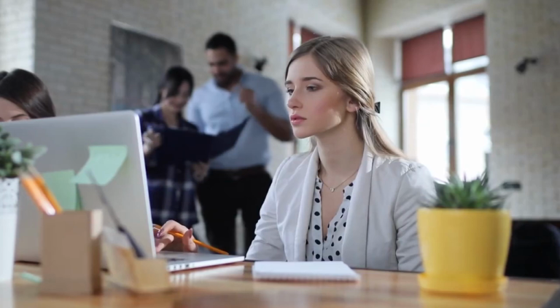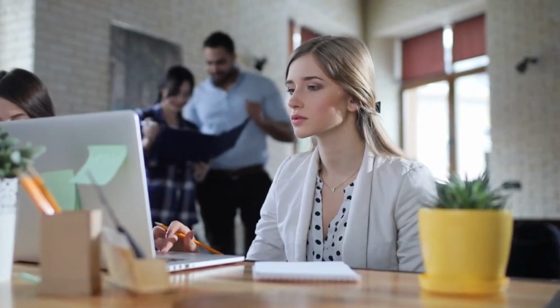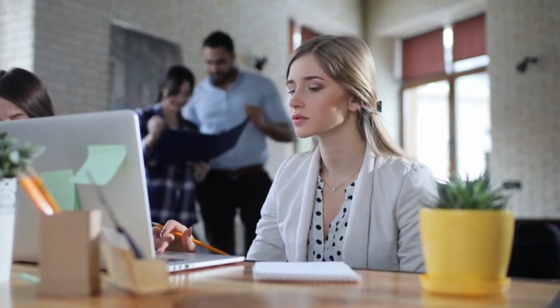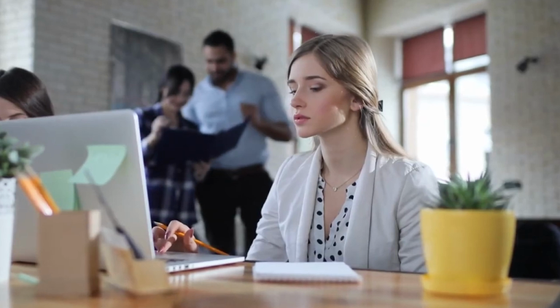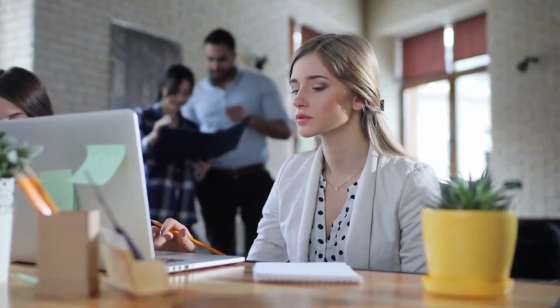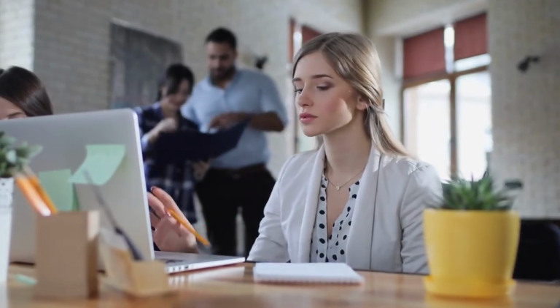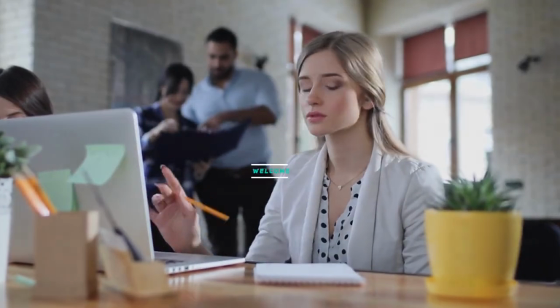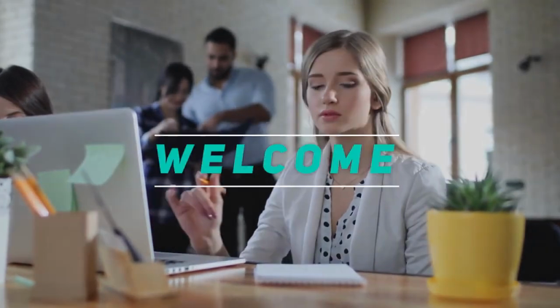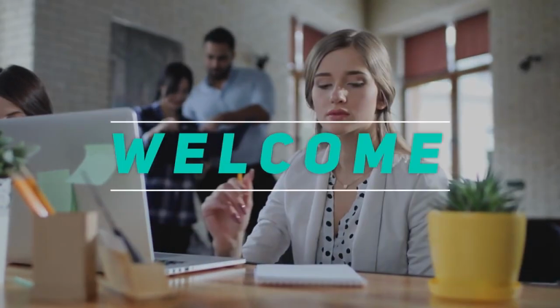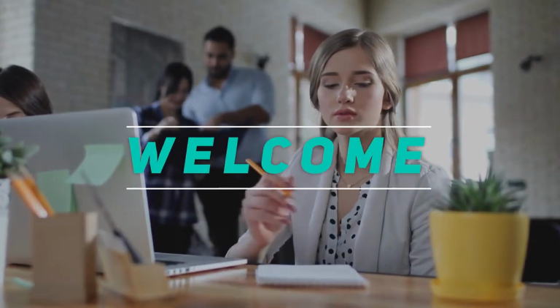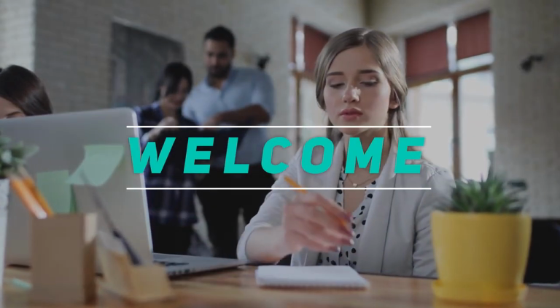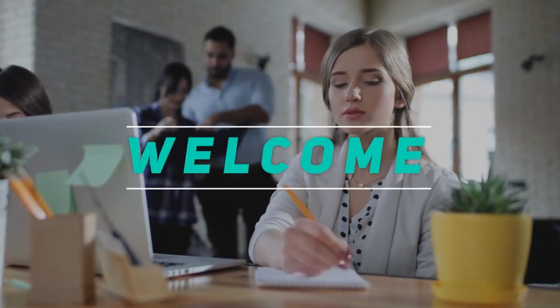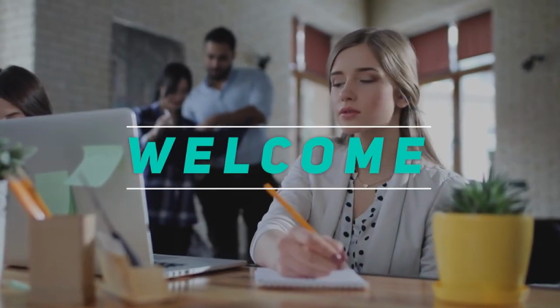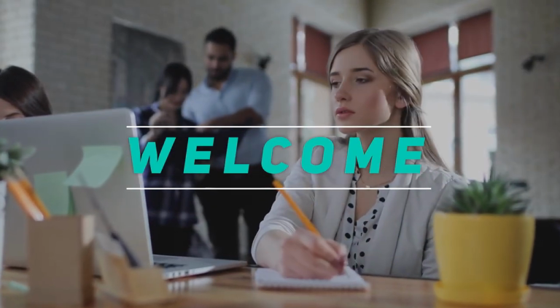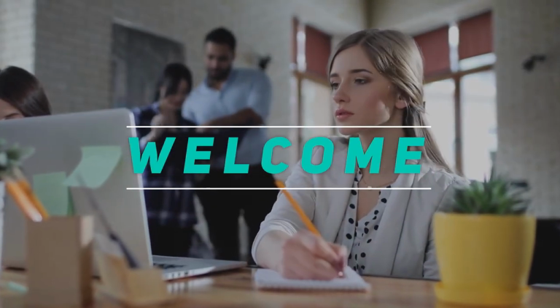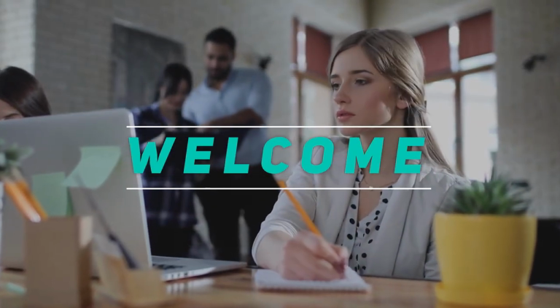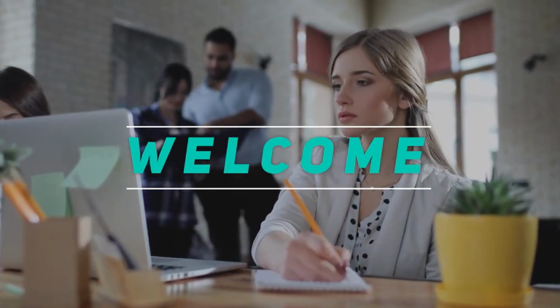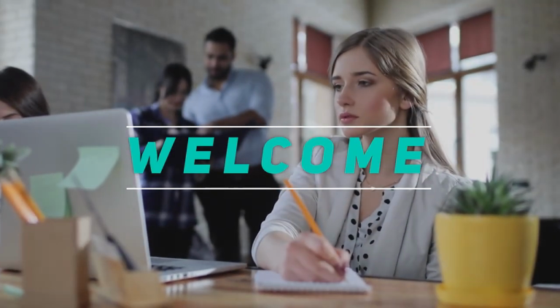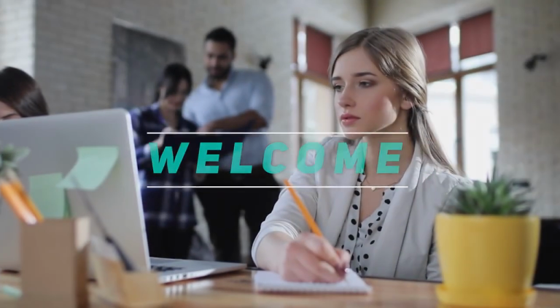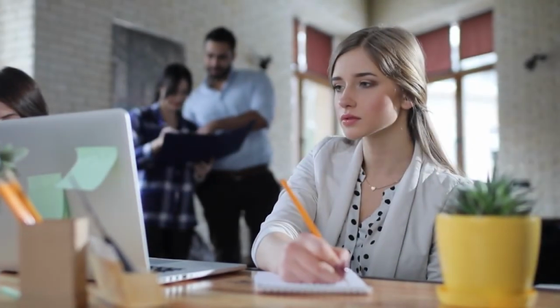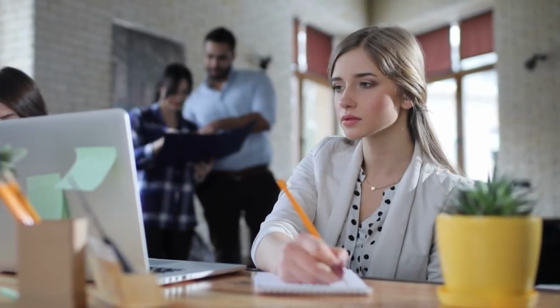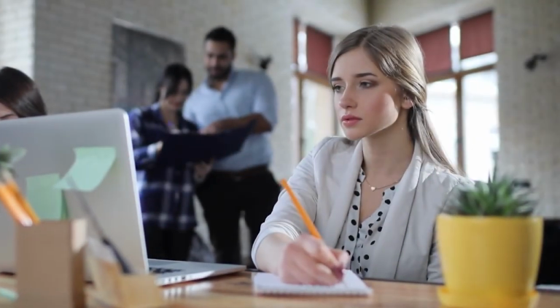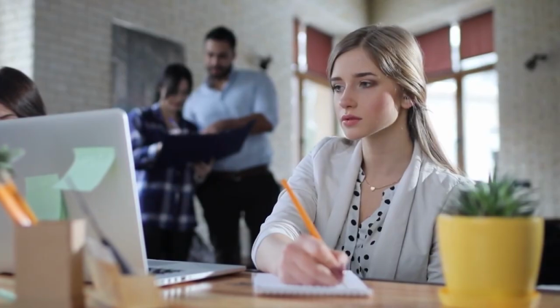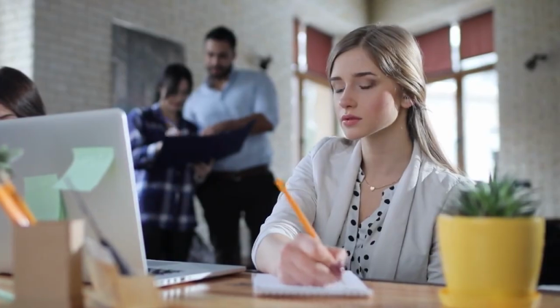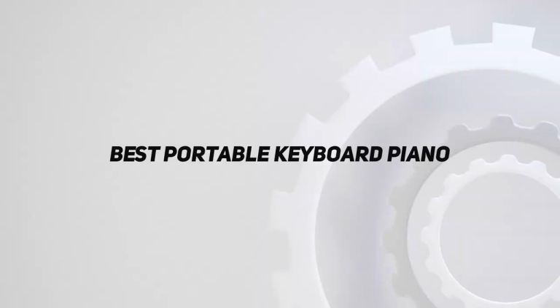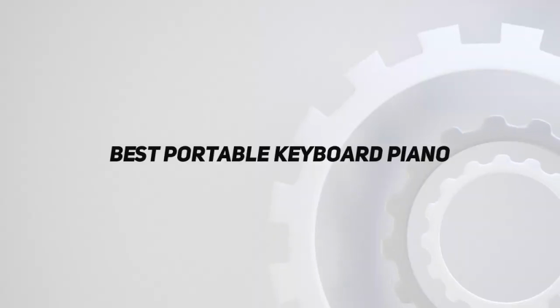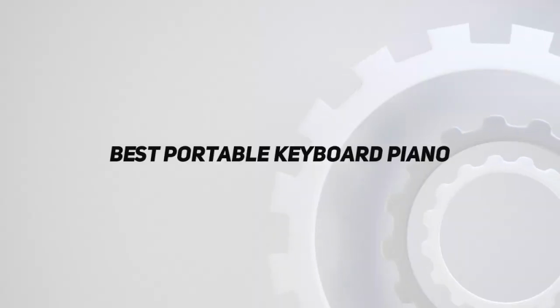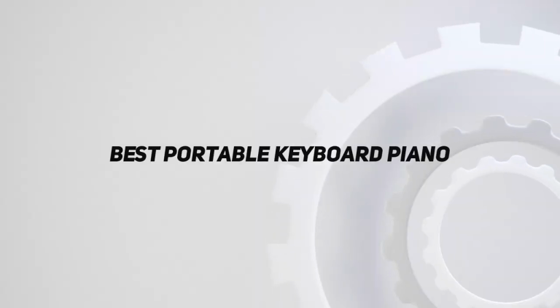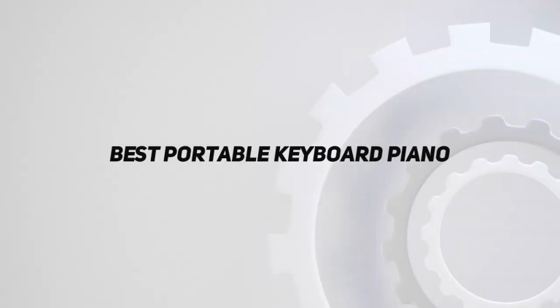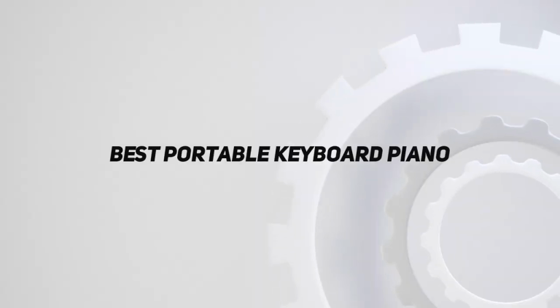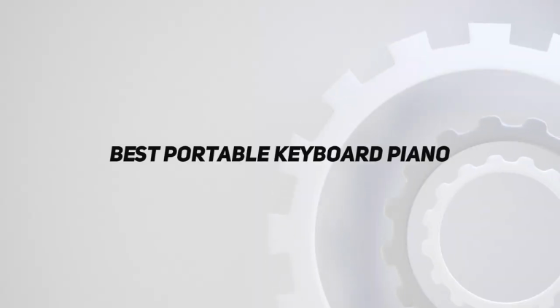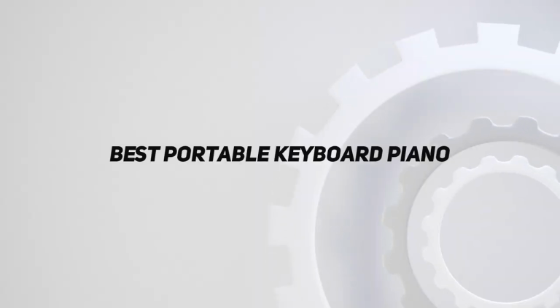Hey, welcome back to my channel. In this video, I'm gonna talk about the Top 5 Best Portable Keyboard Pianos.